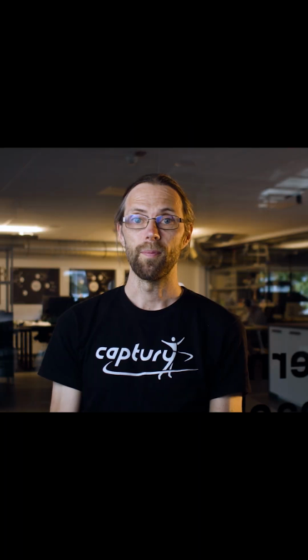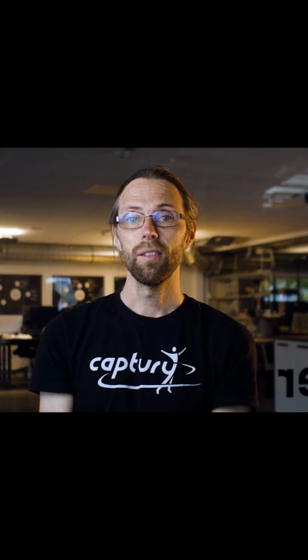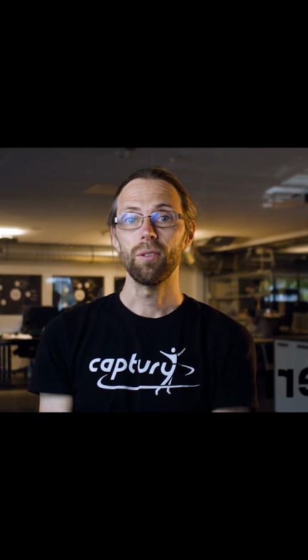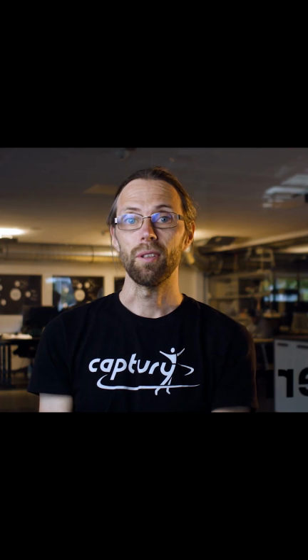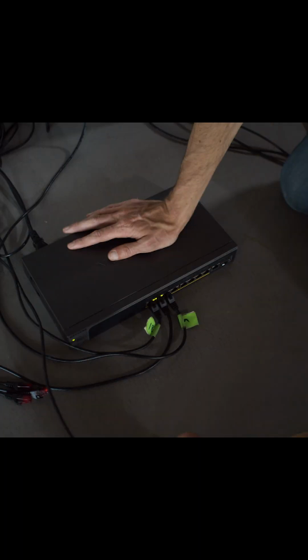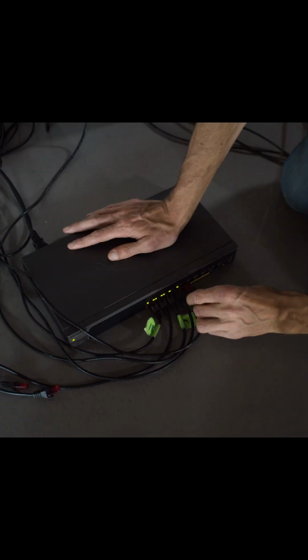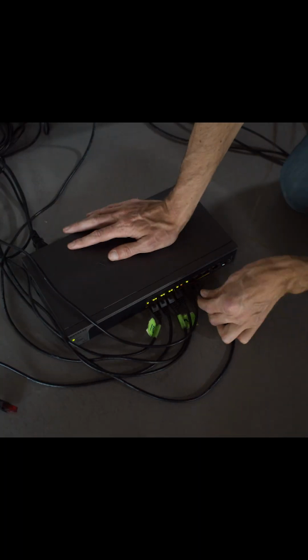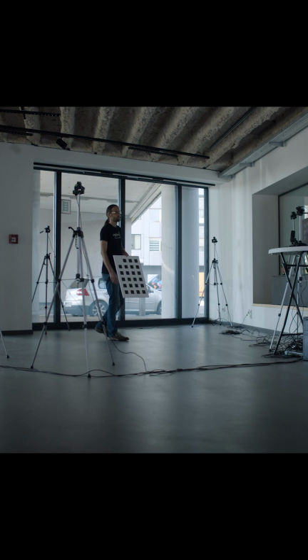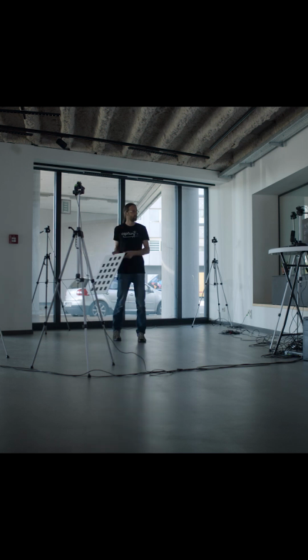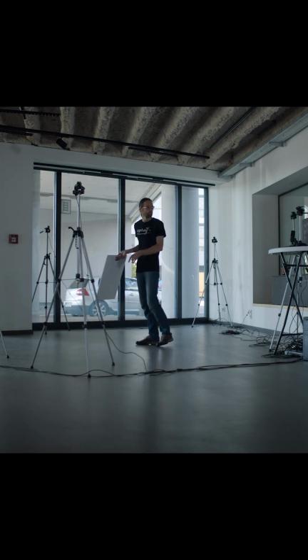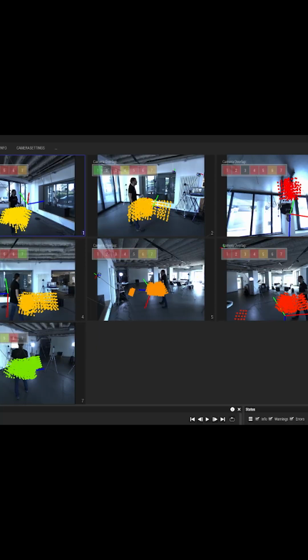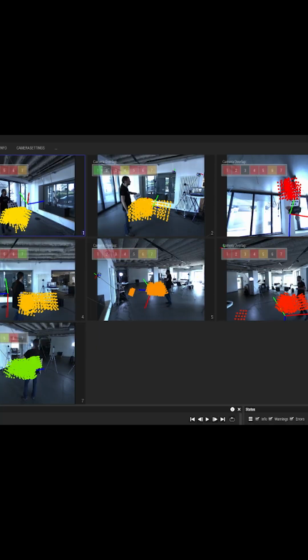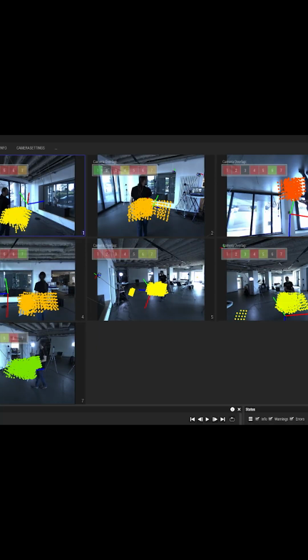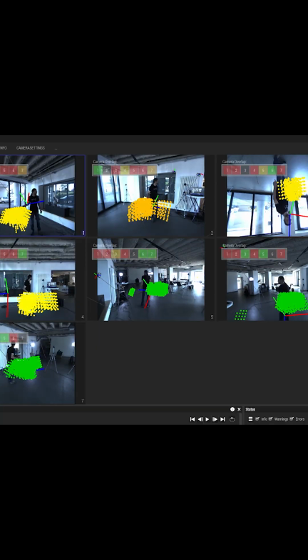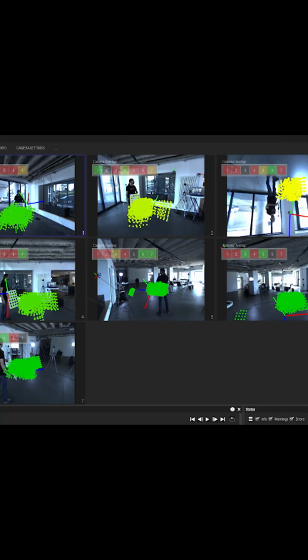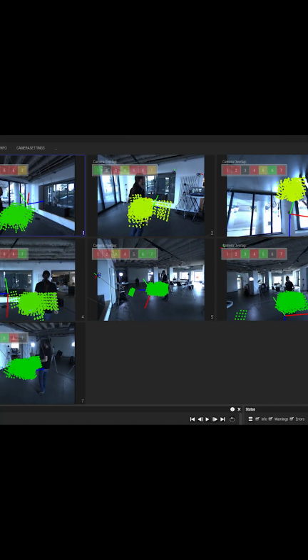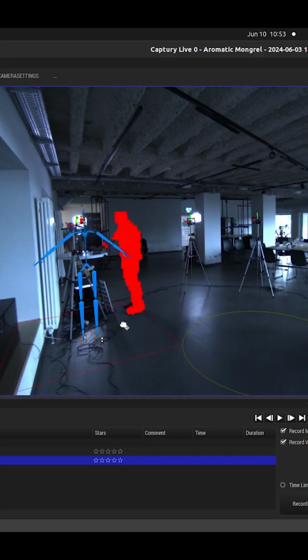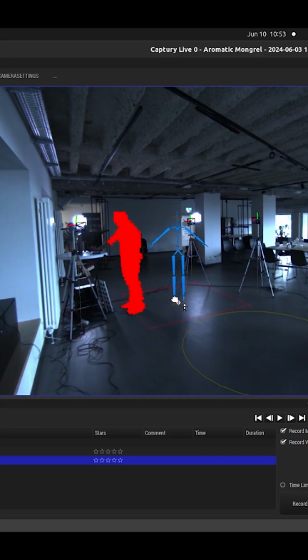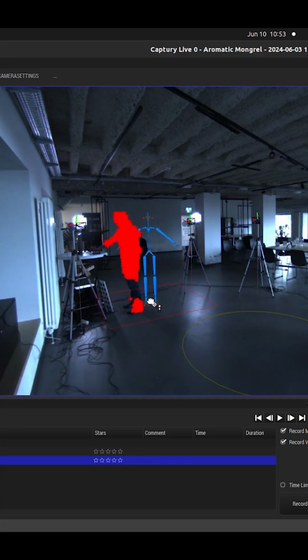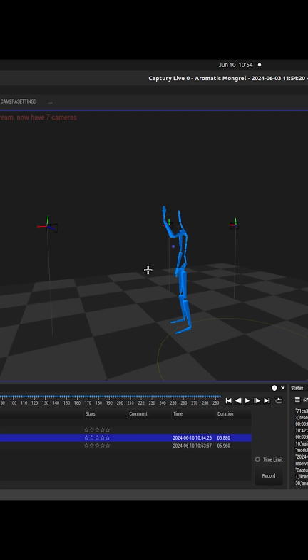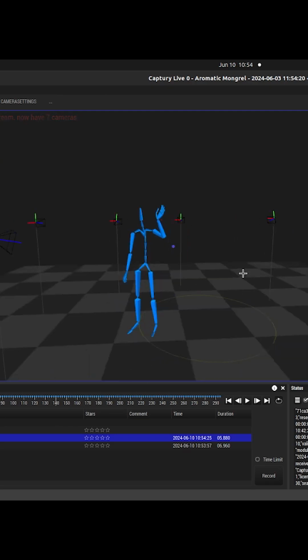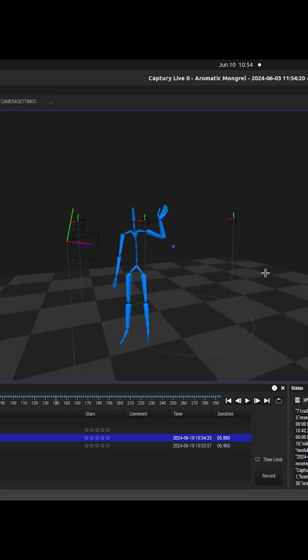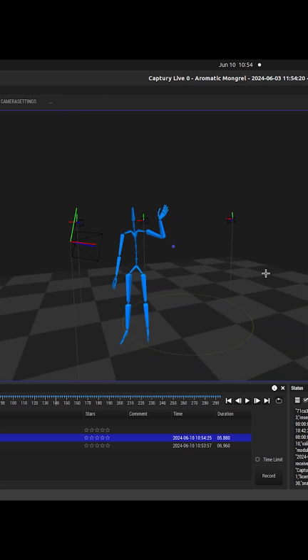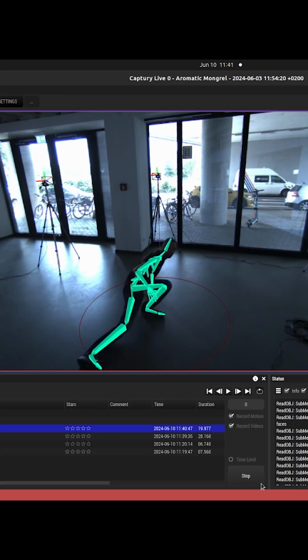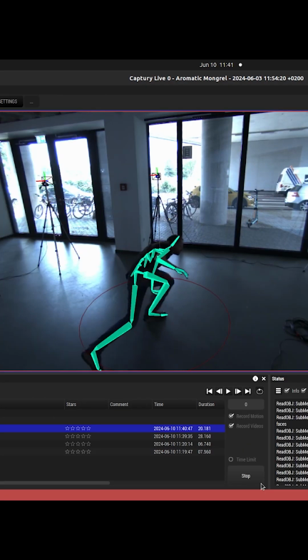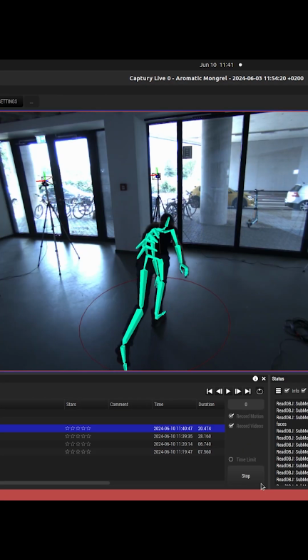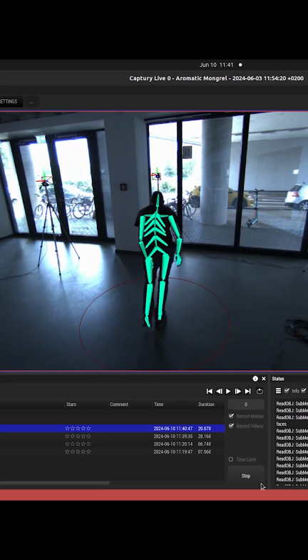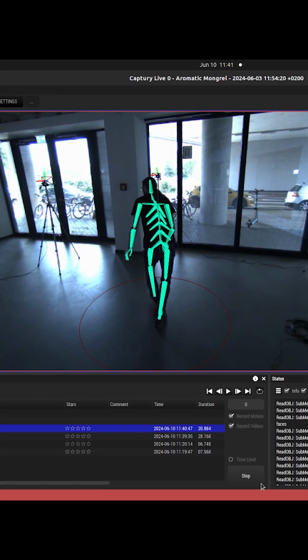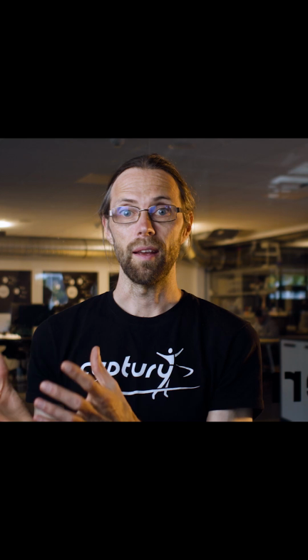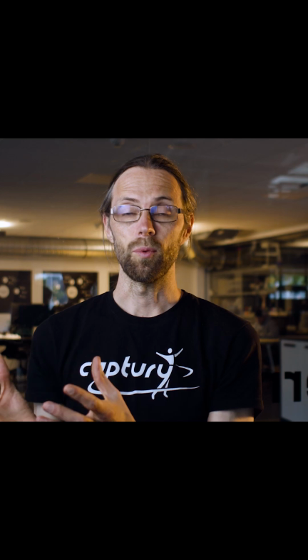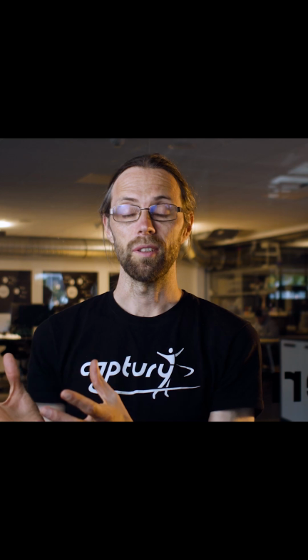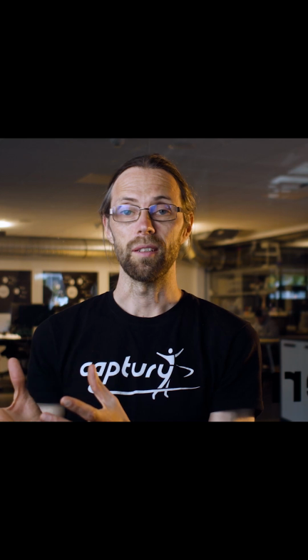In this tutorial I give you an overview of setting up the system, operating it, tracking, recording, and exporting data.